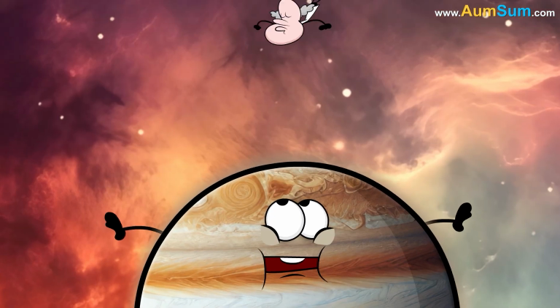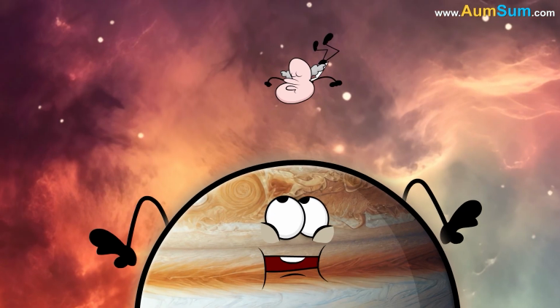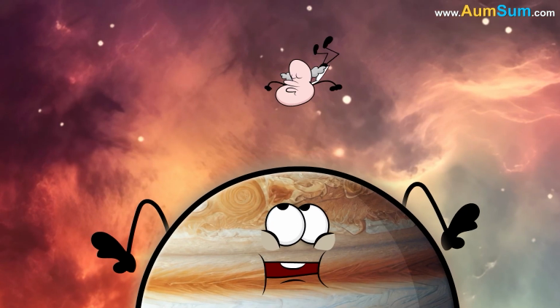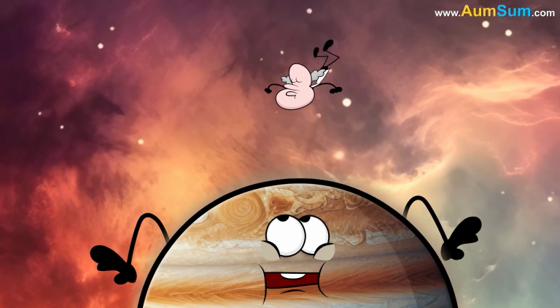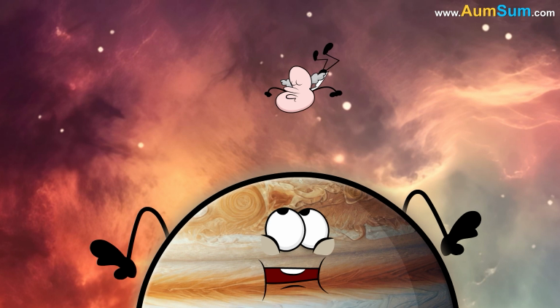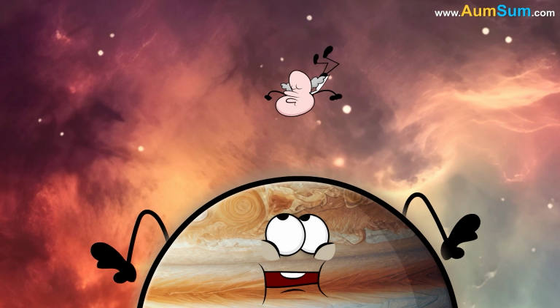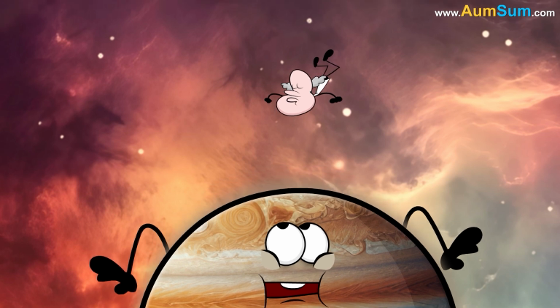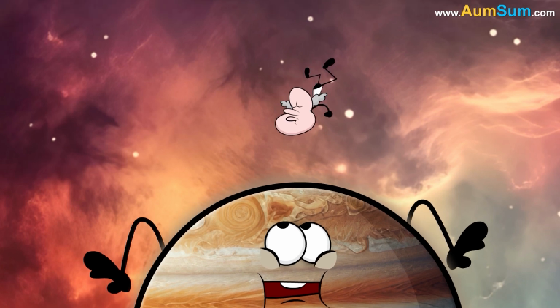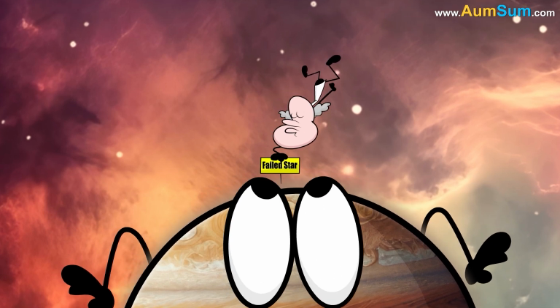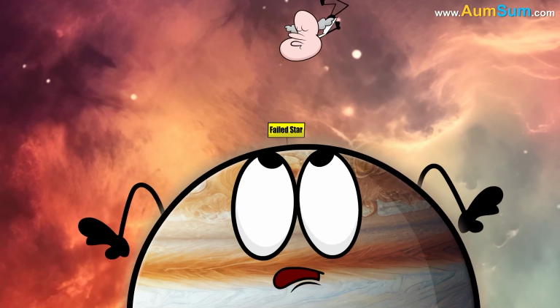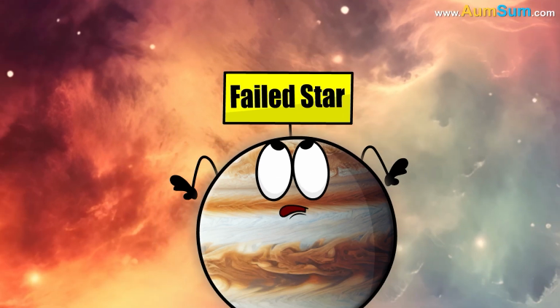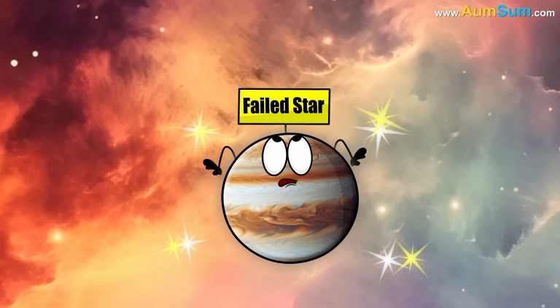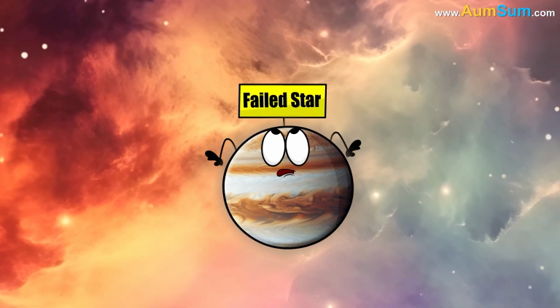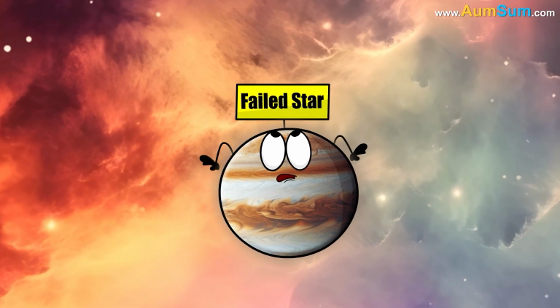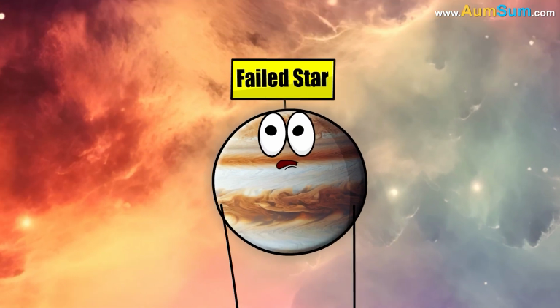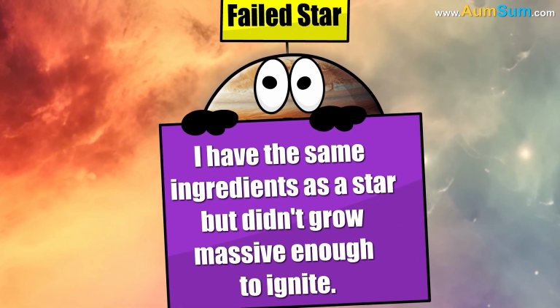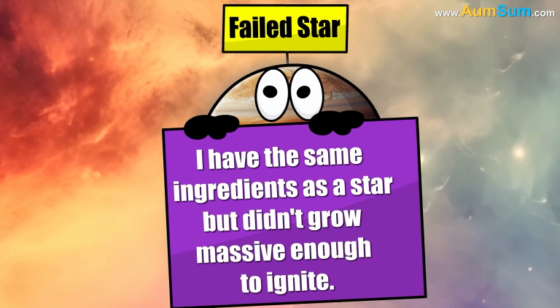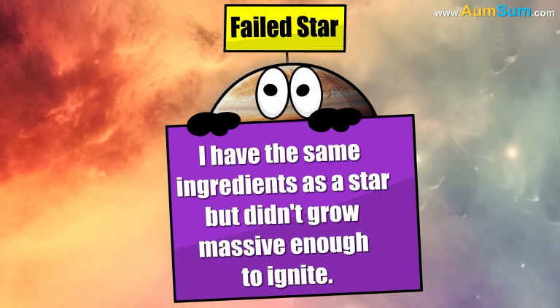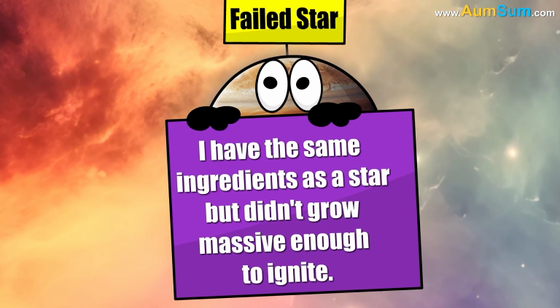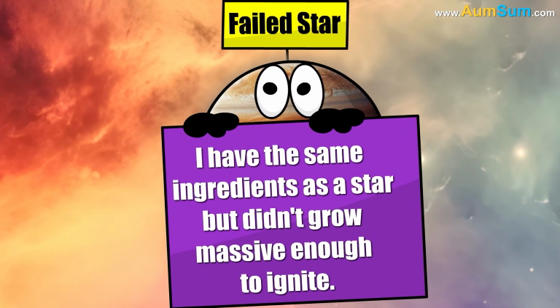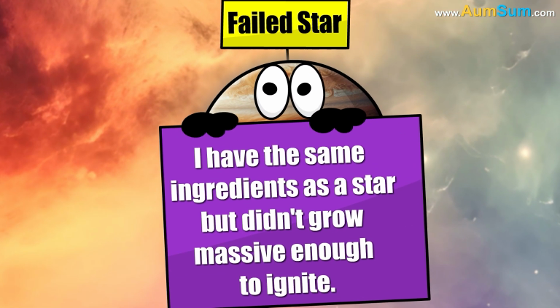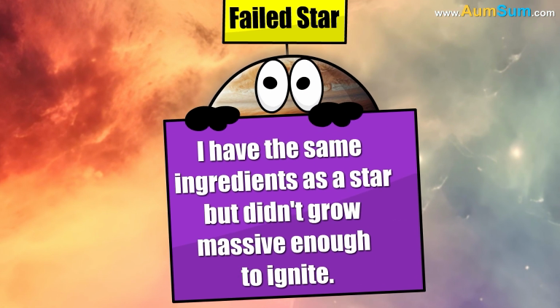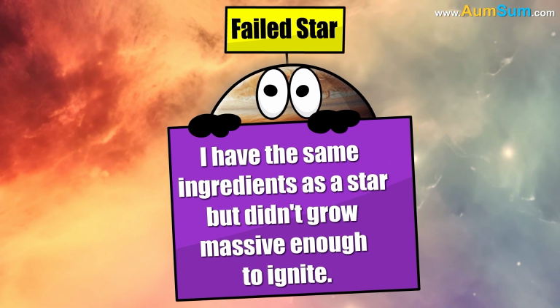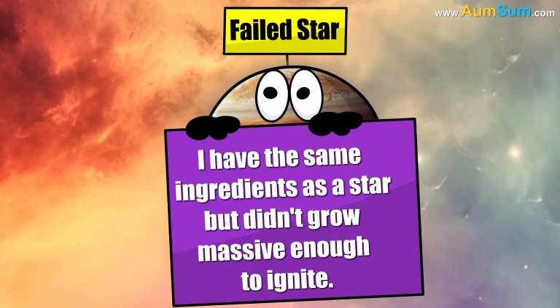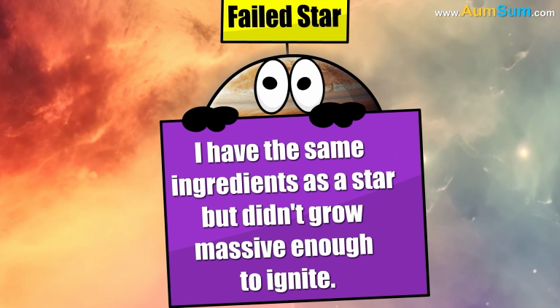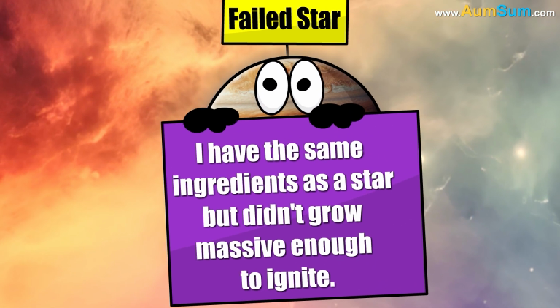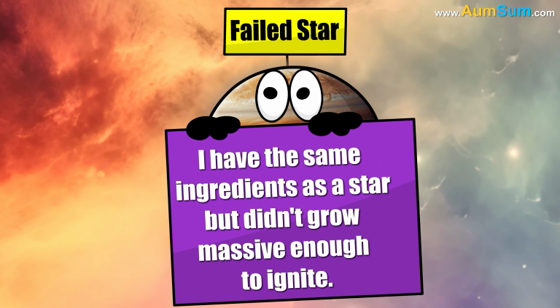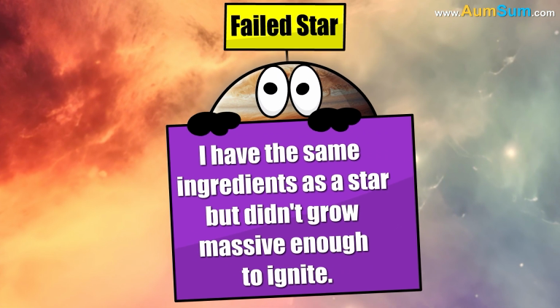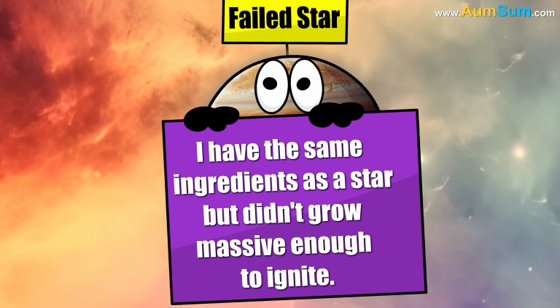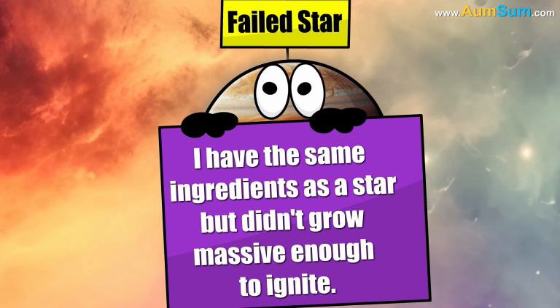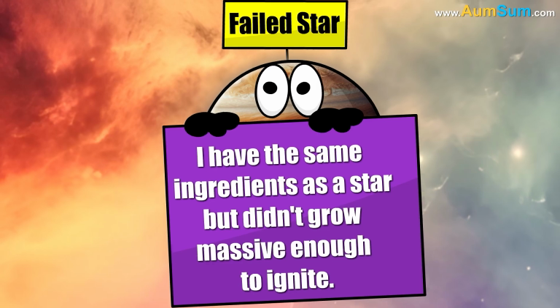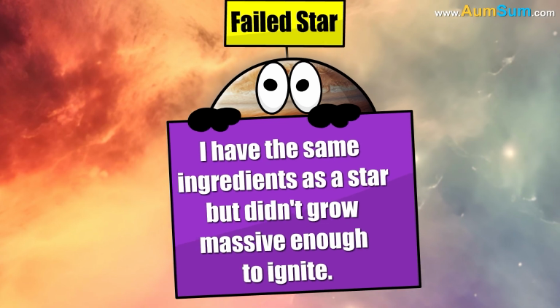Hence, Jupiter is called a failed star because it has the same ingredients as a star but didn't grow massive enough to ignite.